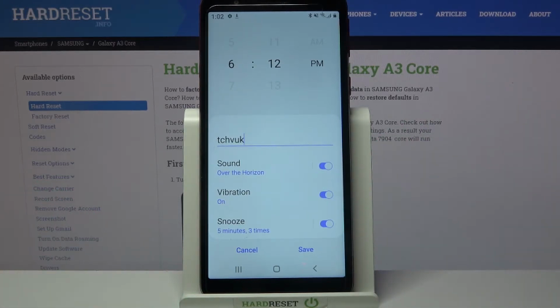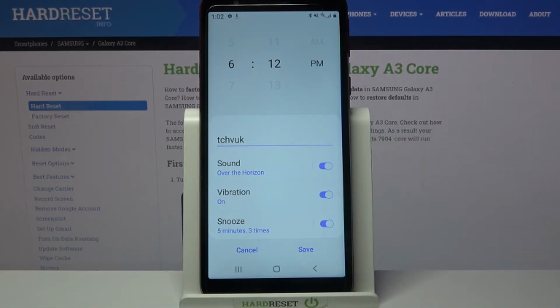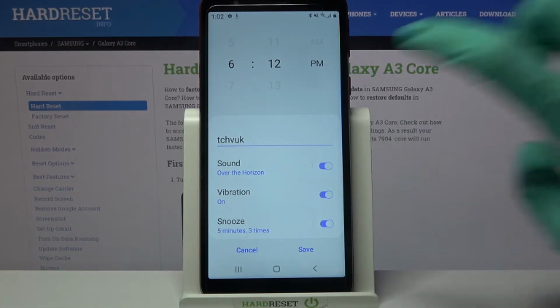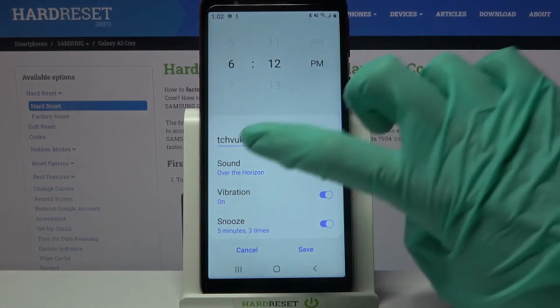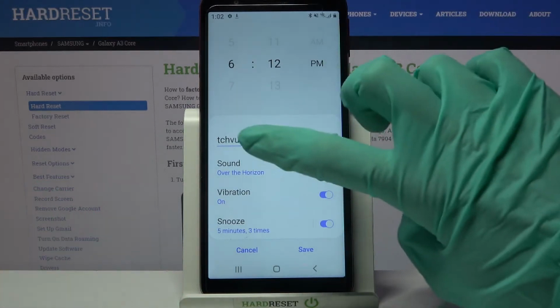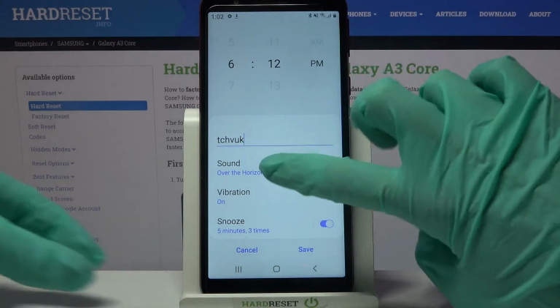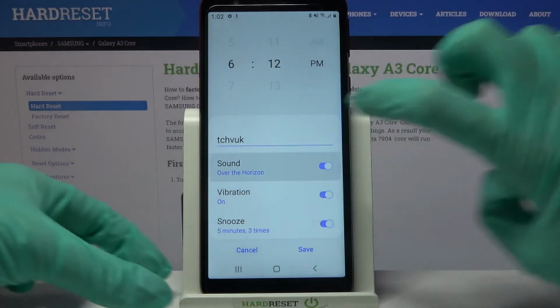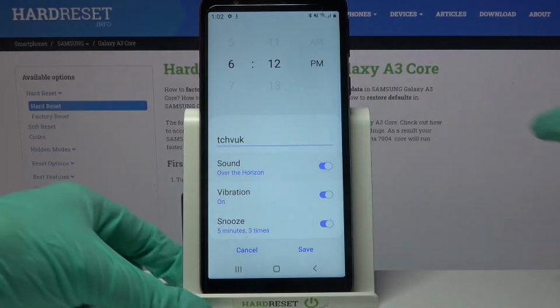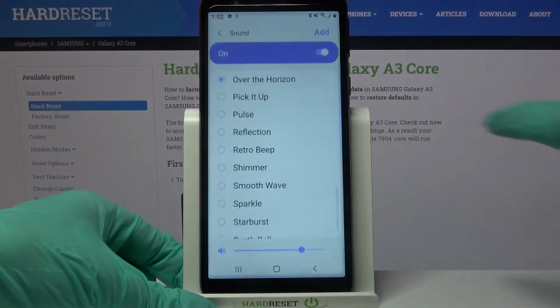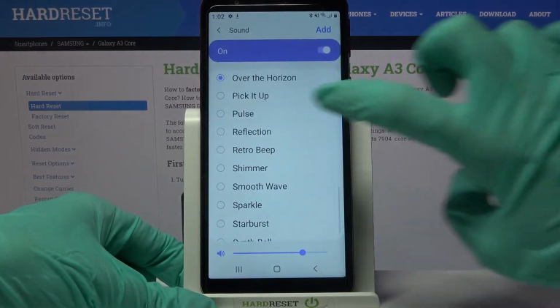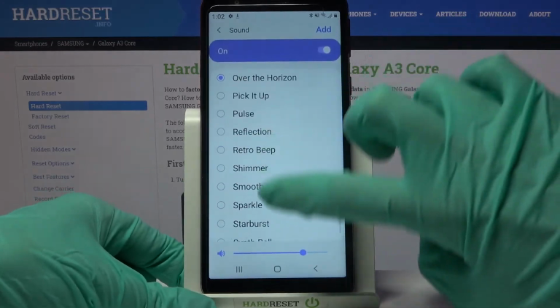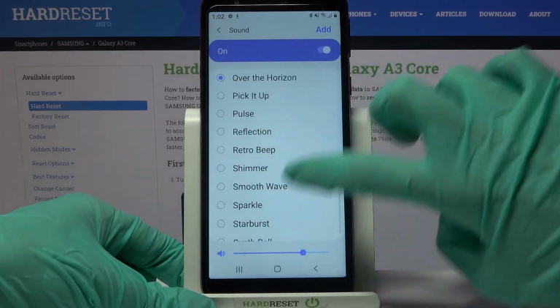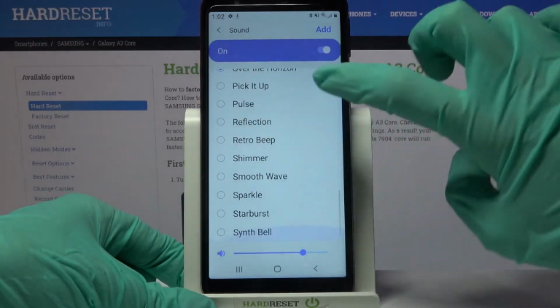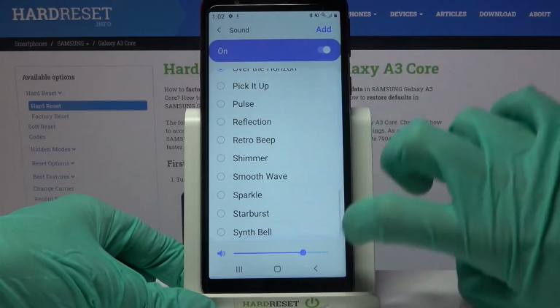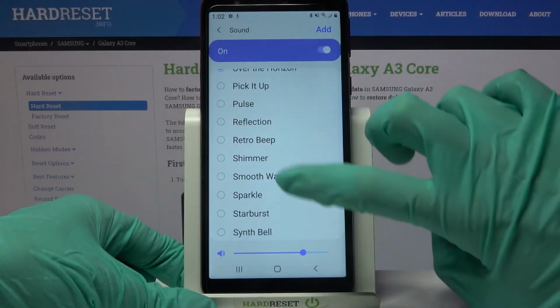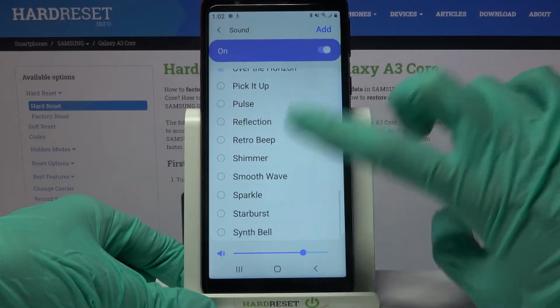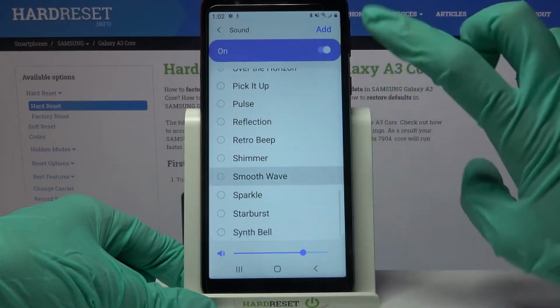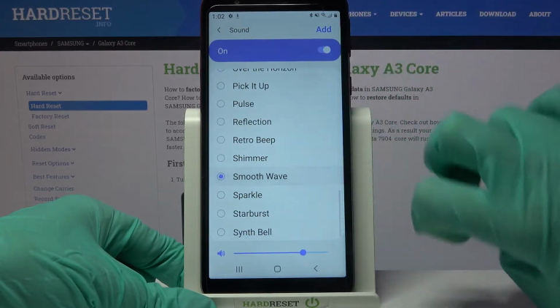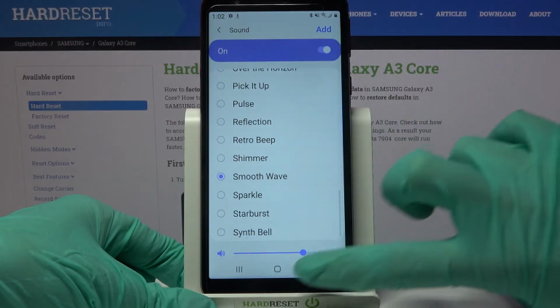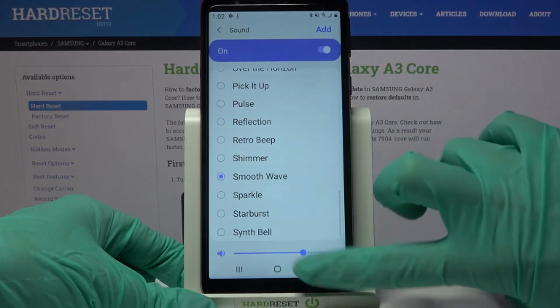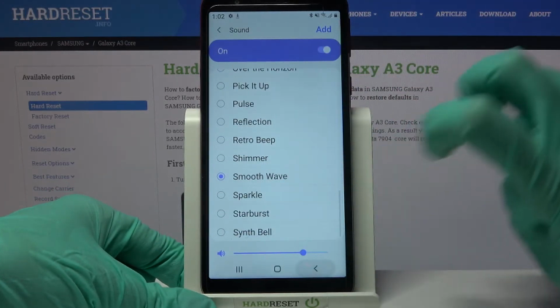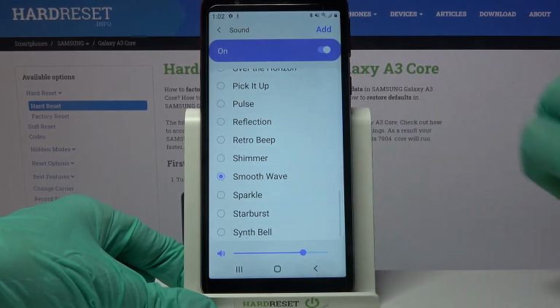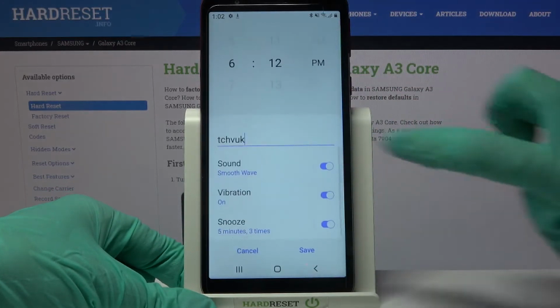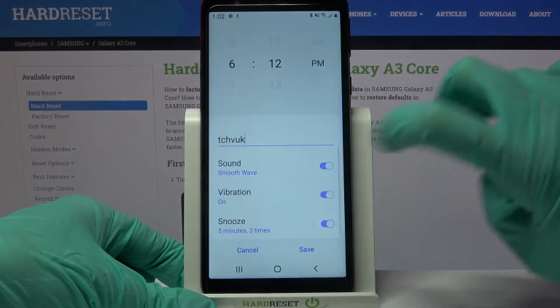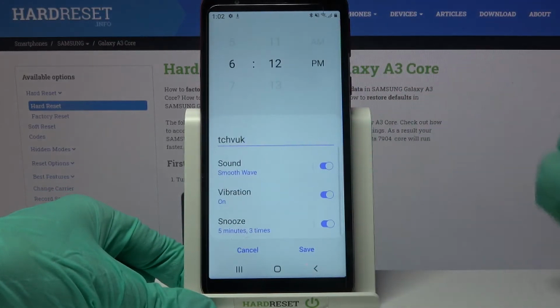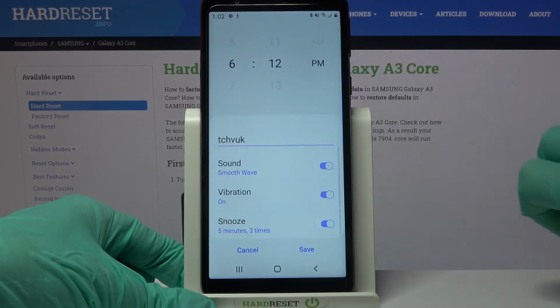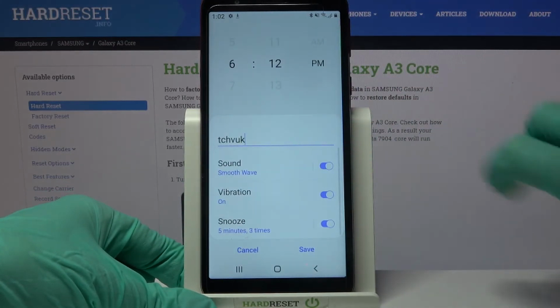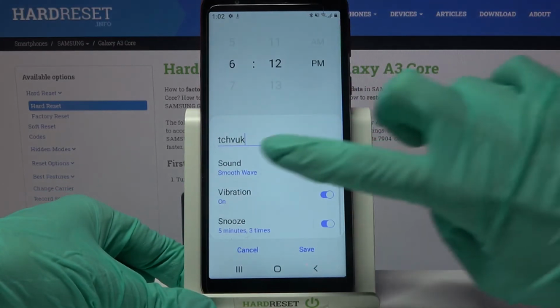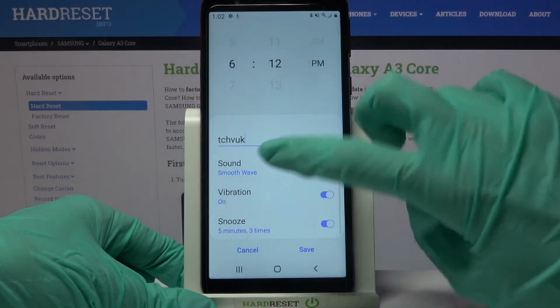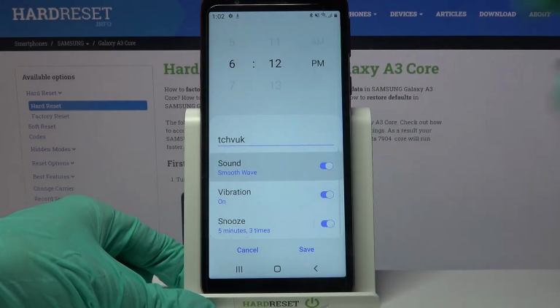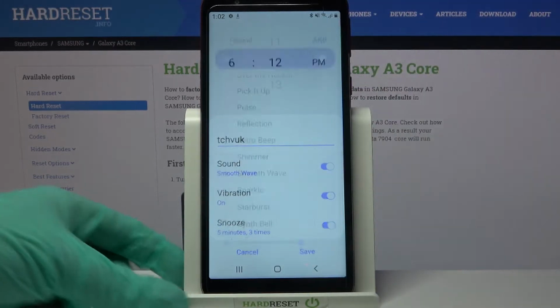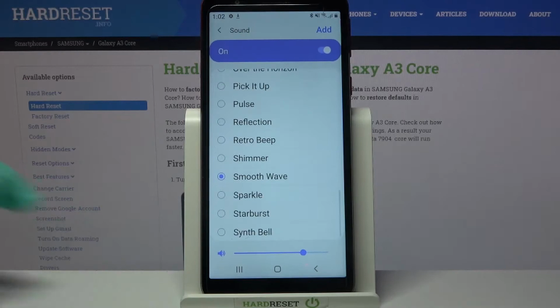After that you can click on sound and pick one of those melodies as your alarm sound by clicking on the chosen one and going back.